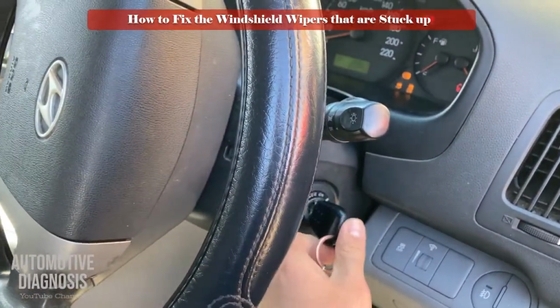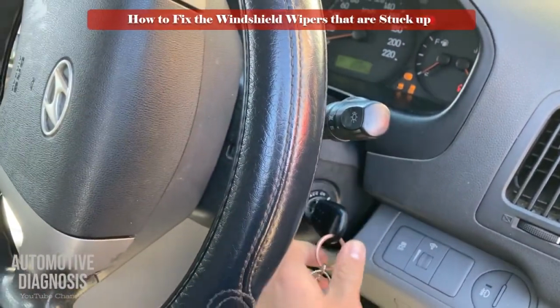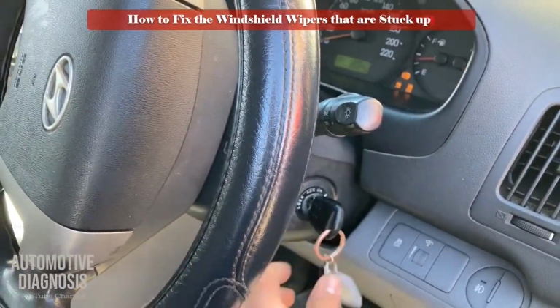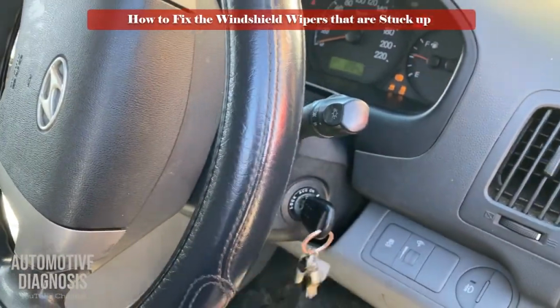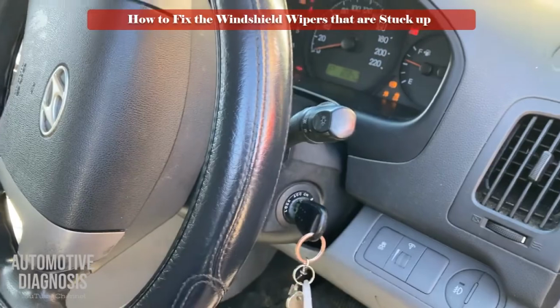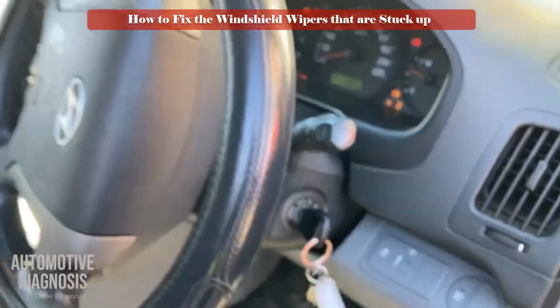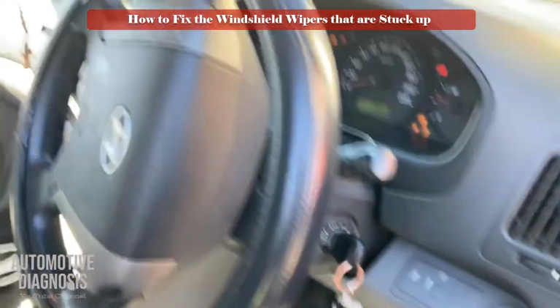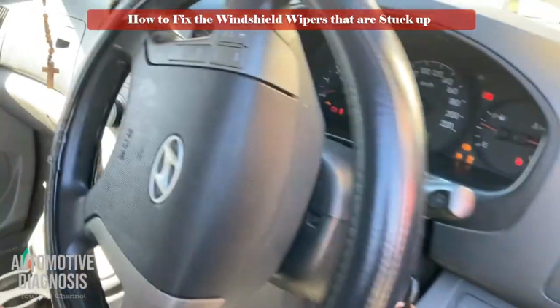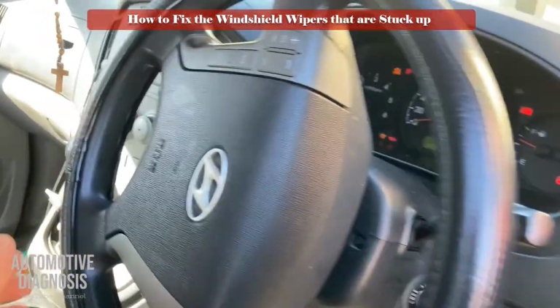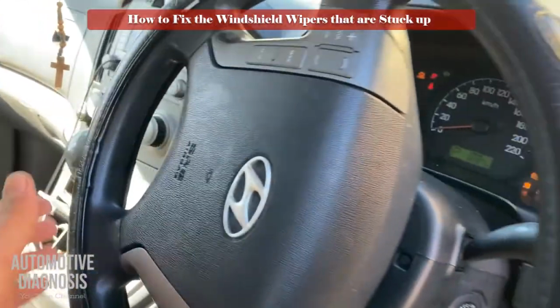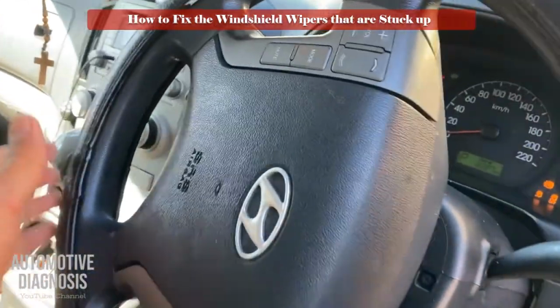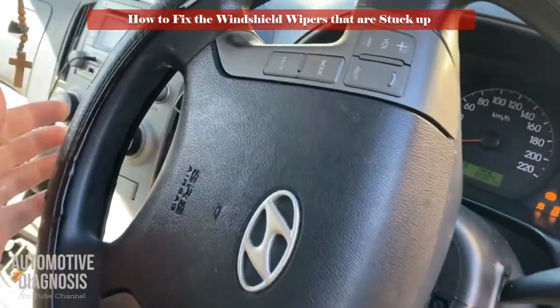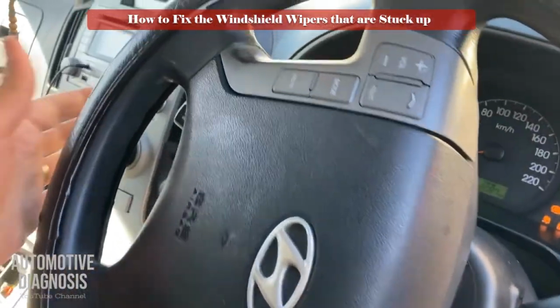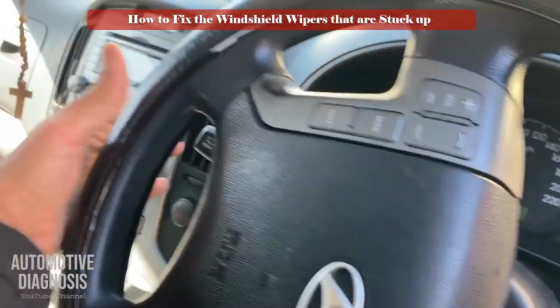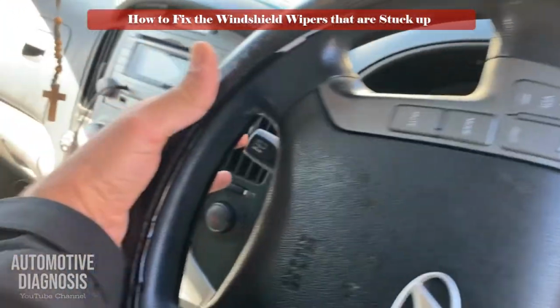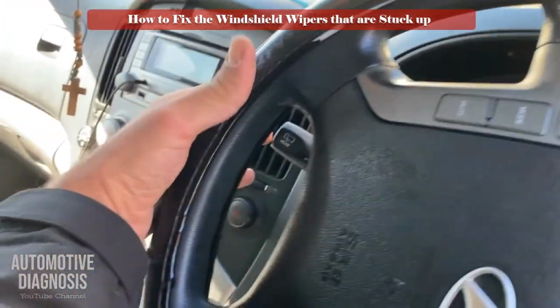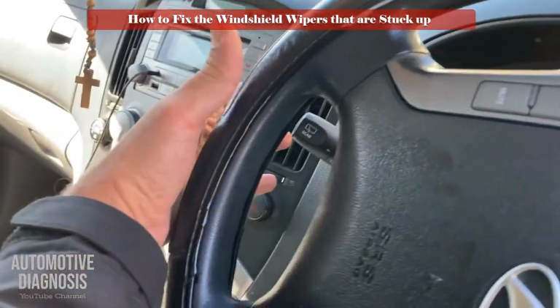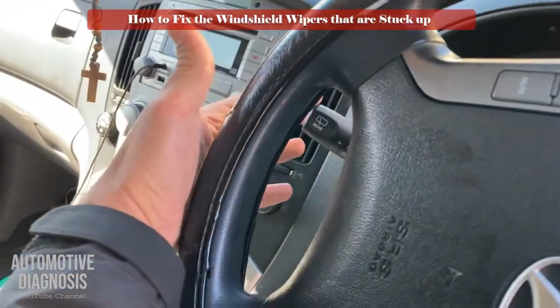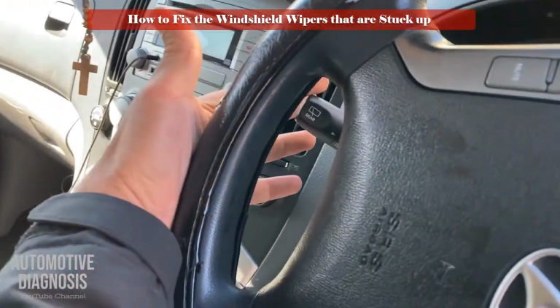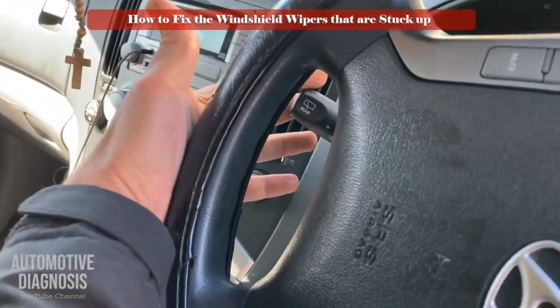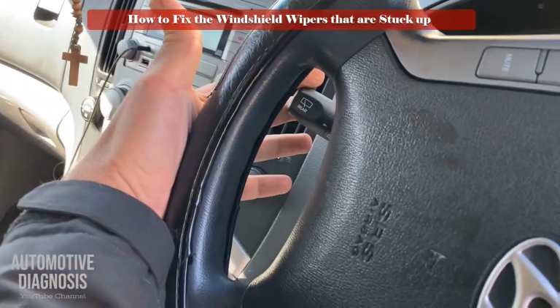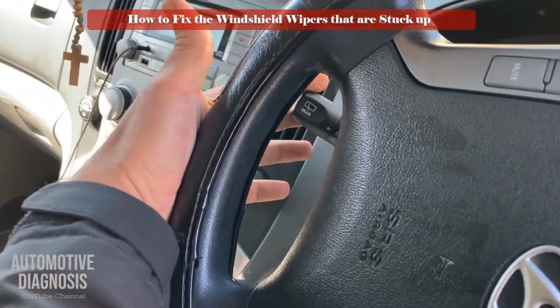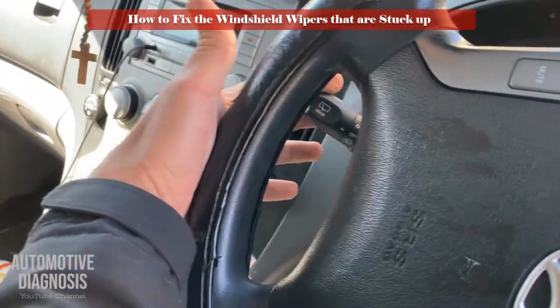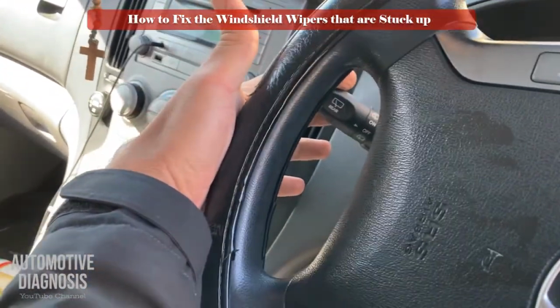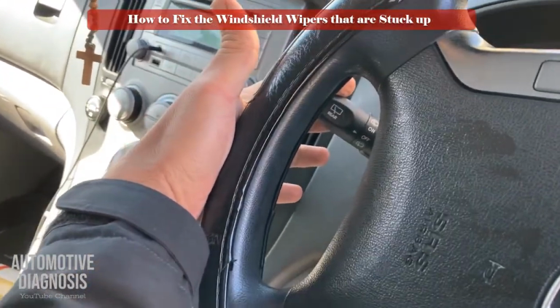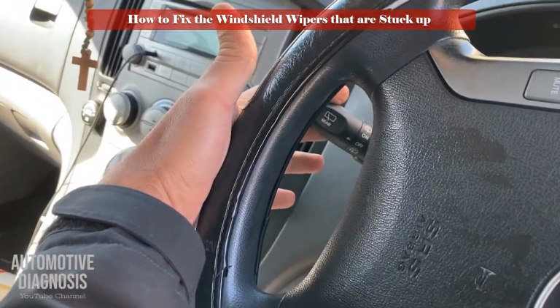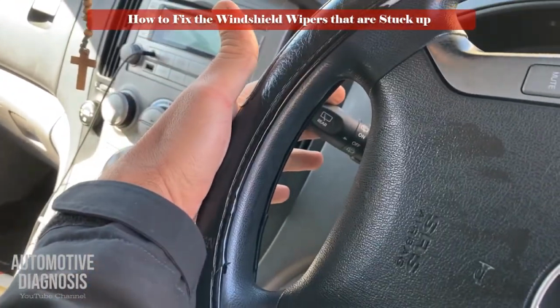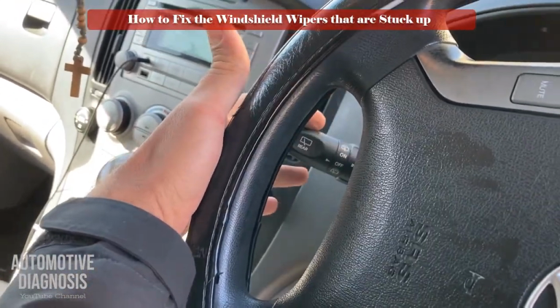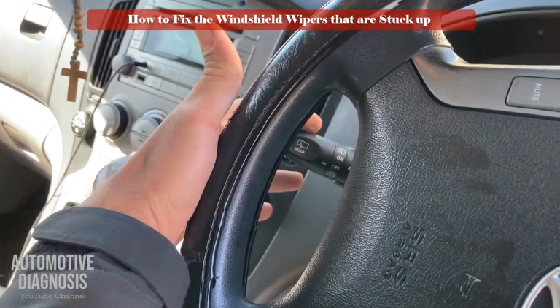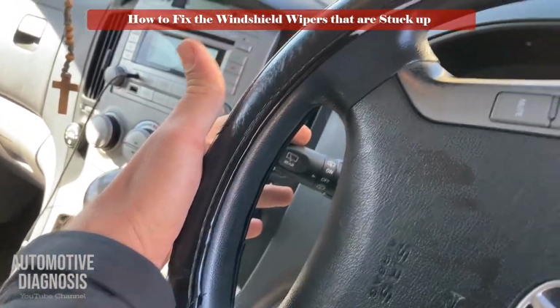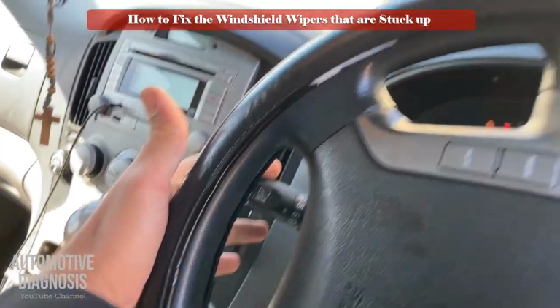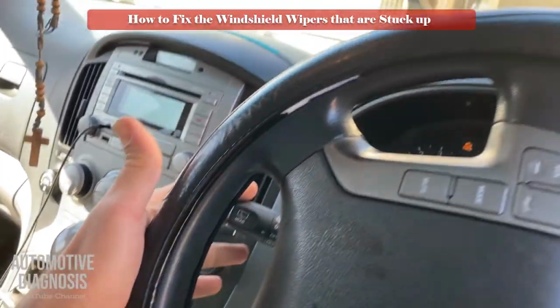Here you see the fault: wipers don't work continuously, and if you turn the wiper switch off, they will not go down.